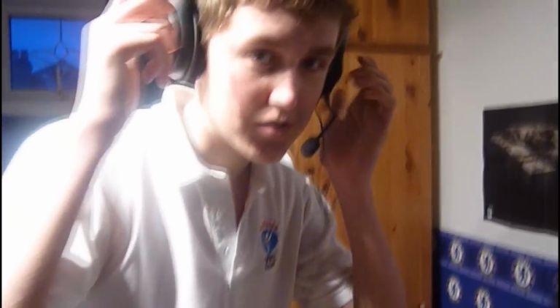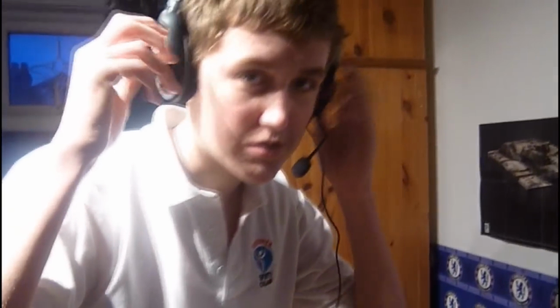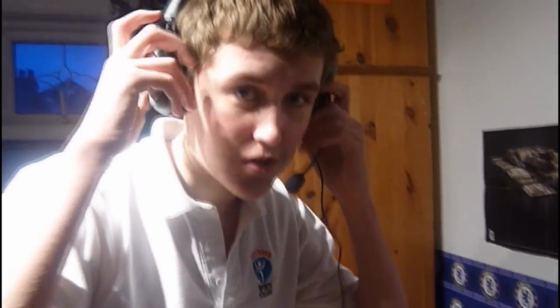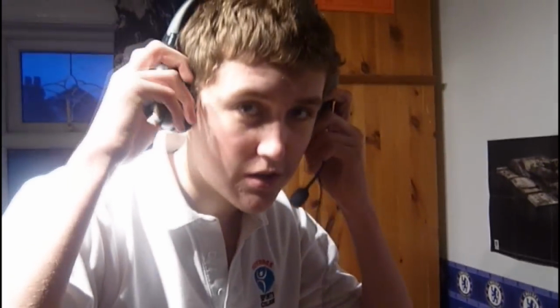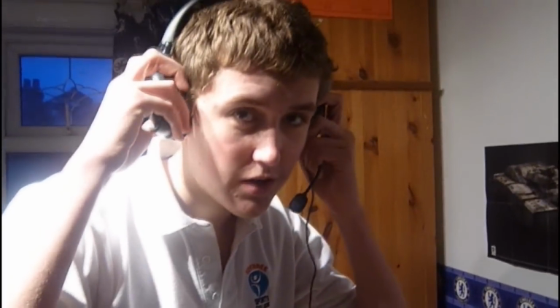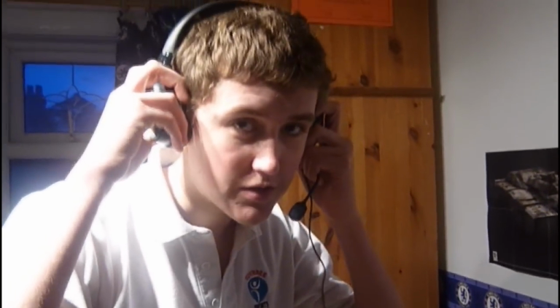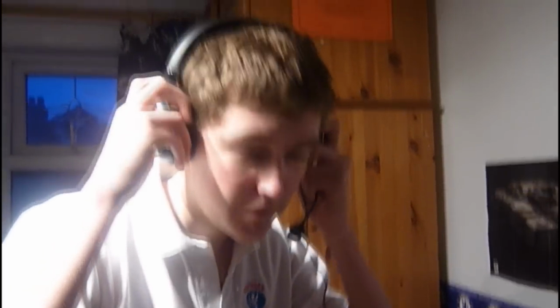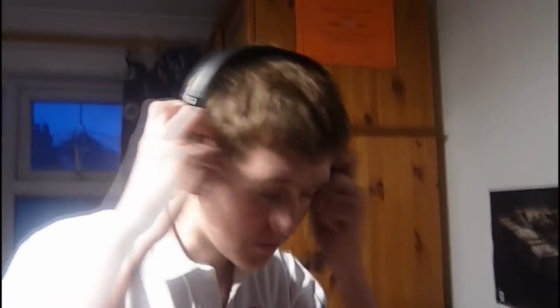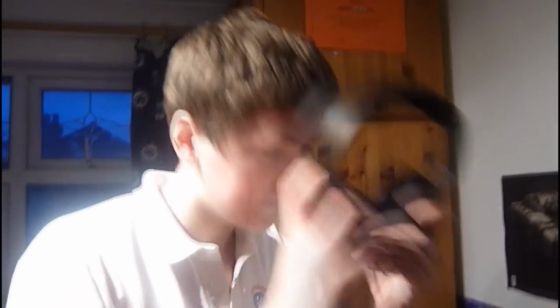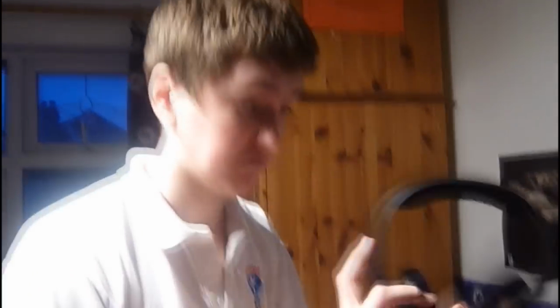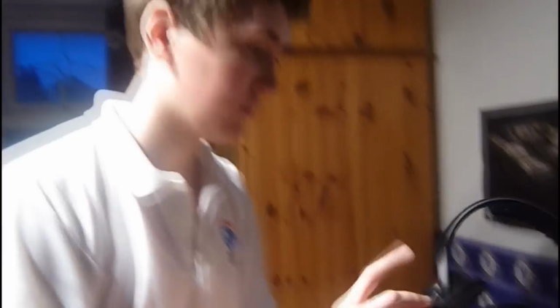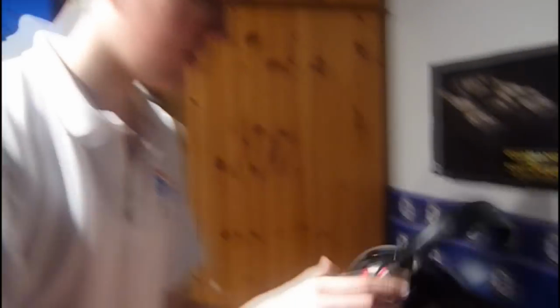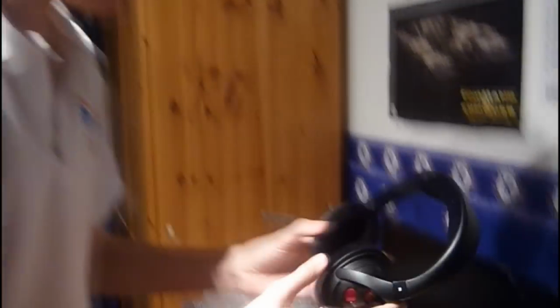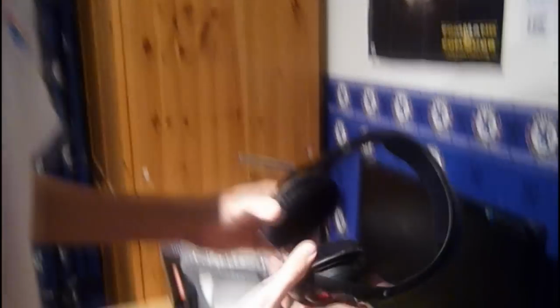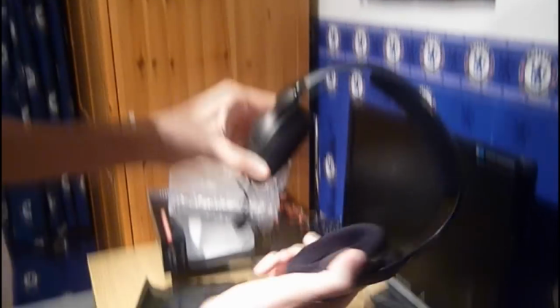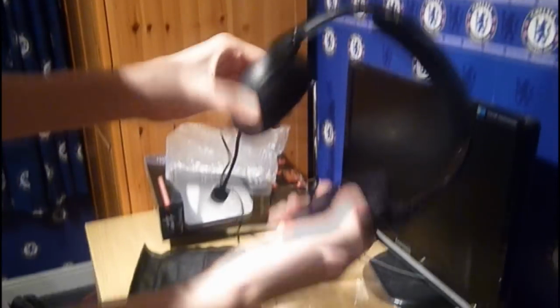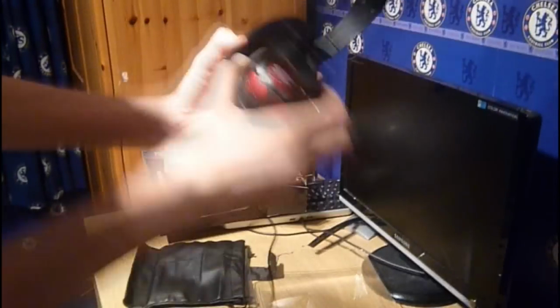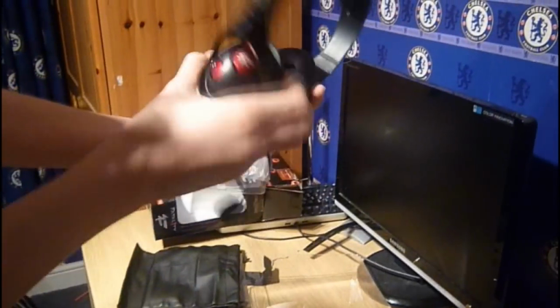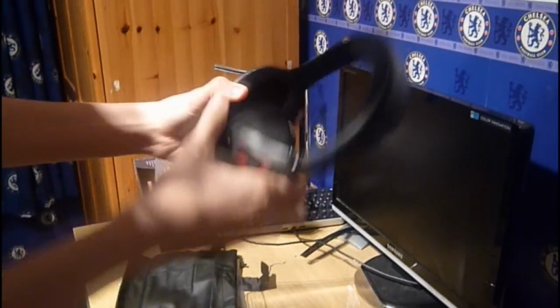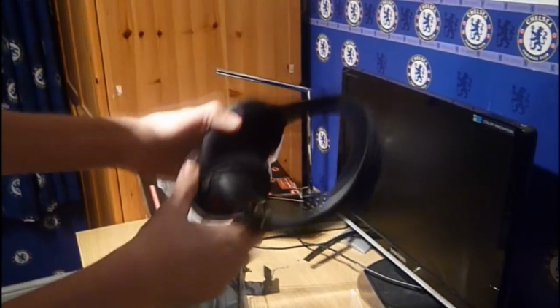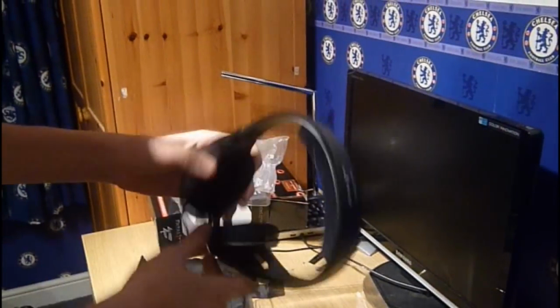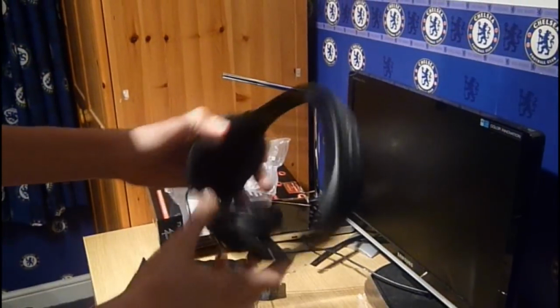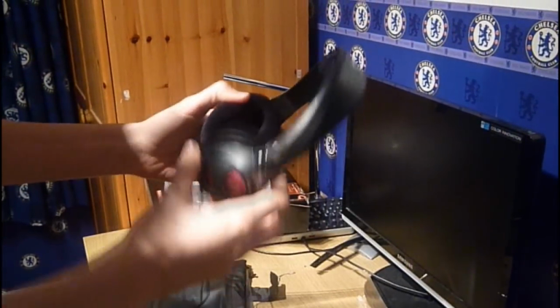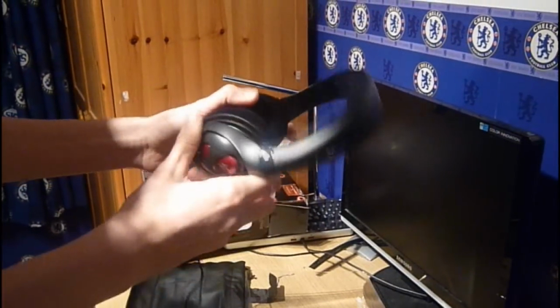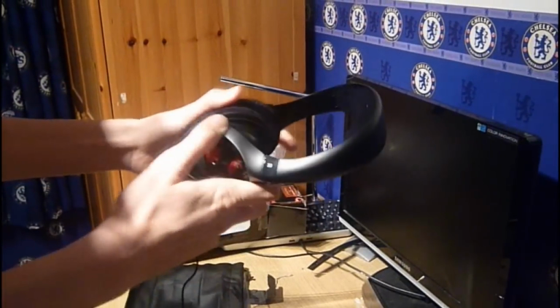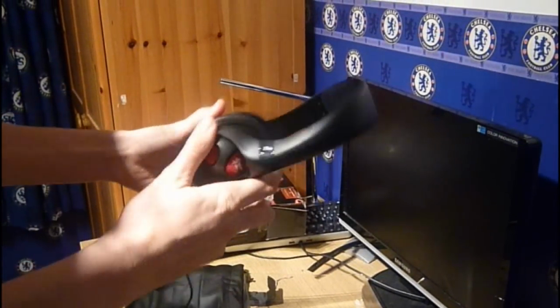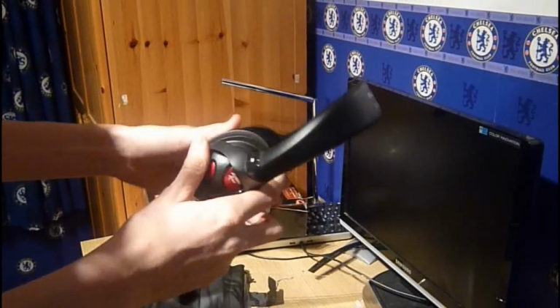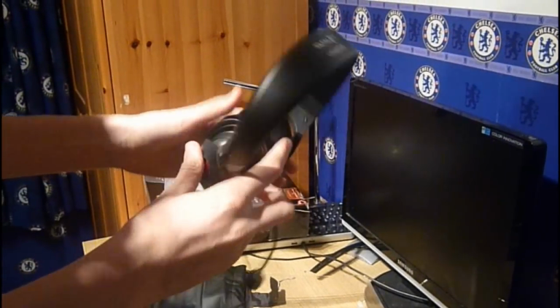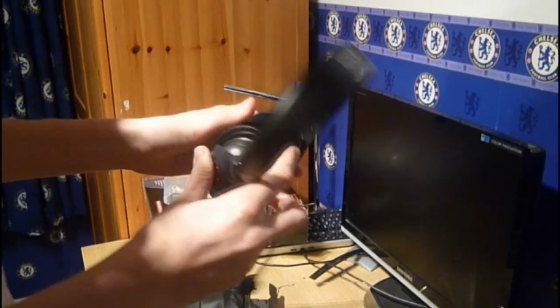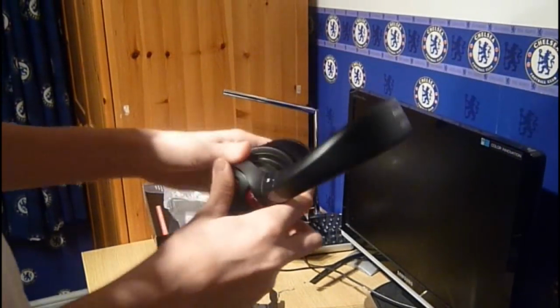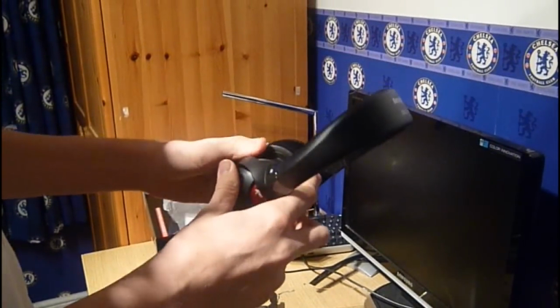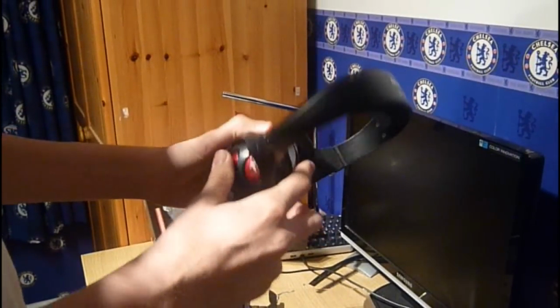There's just the headset view. Thanks for watching the unboxing of the Creative Fatality headset.